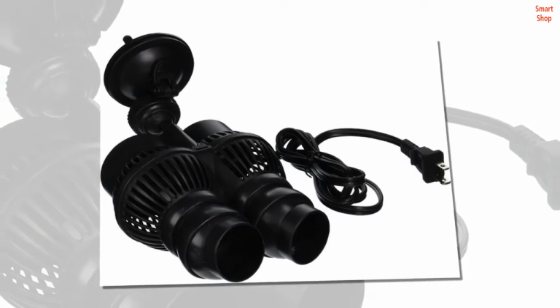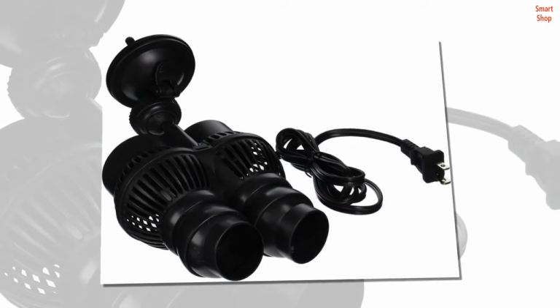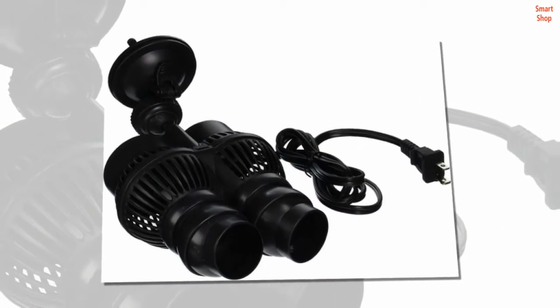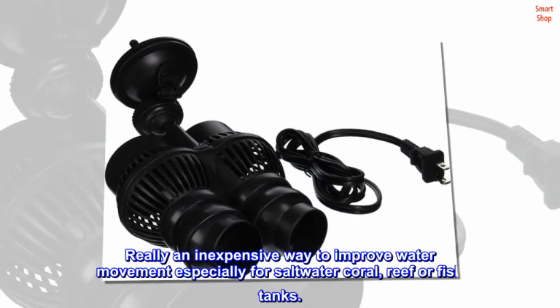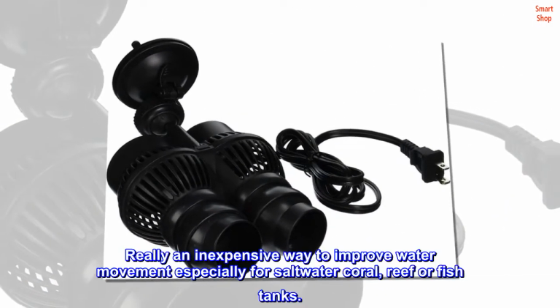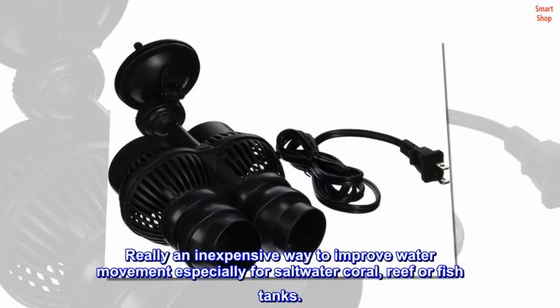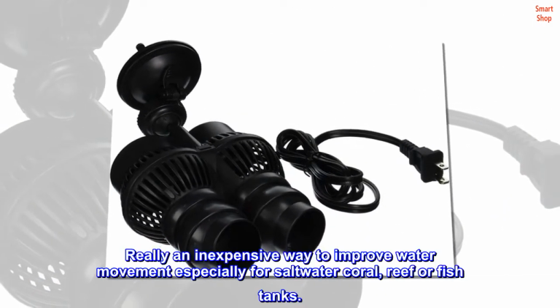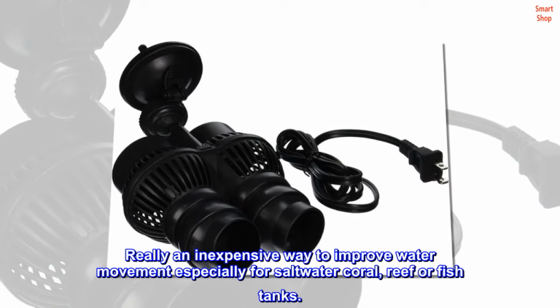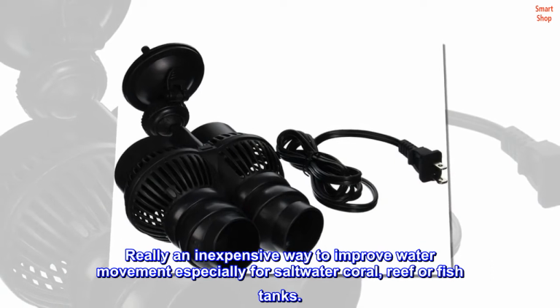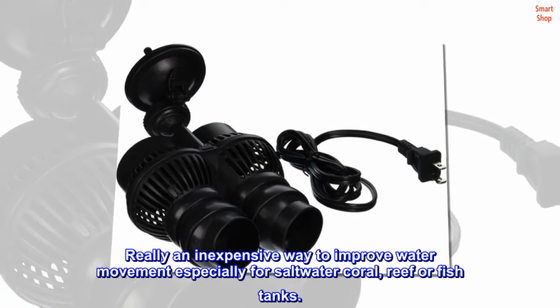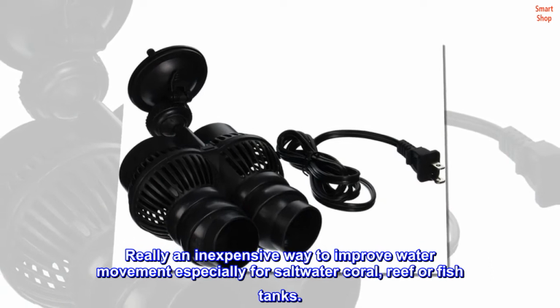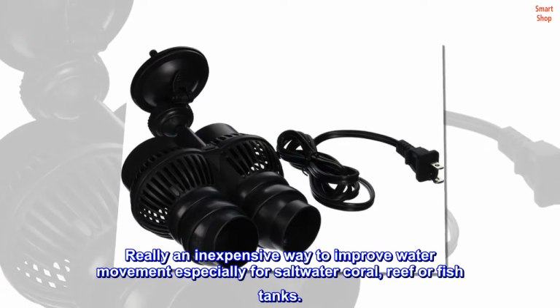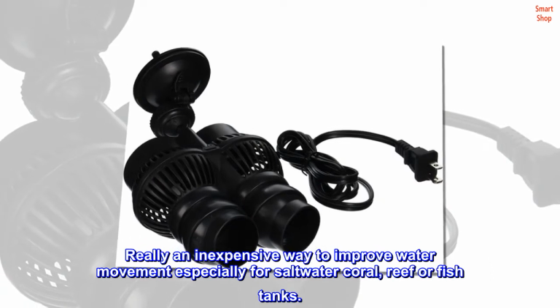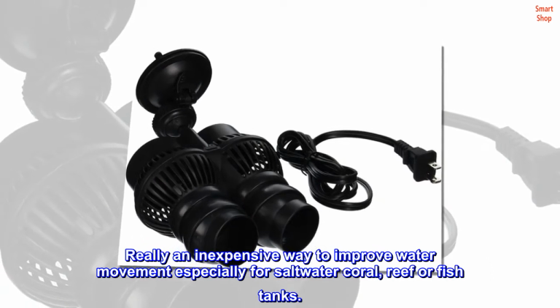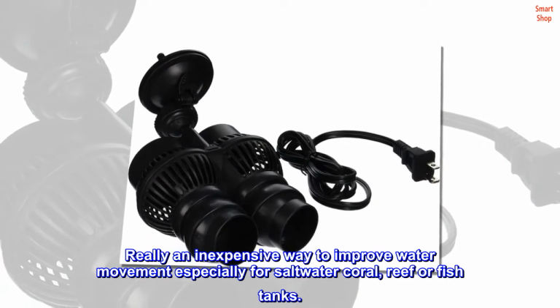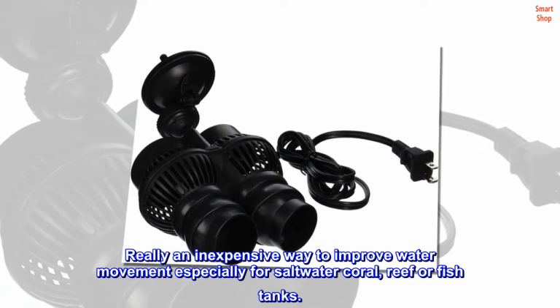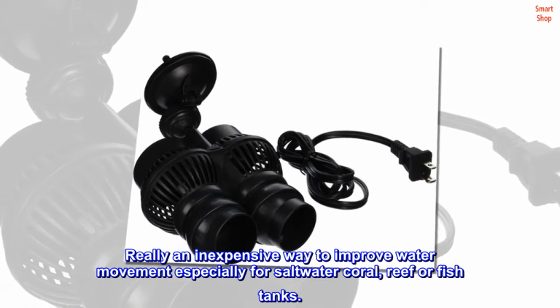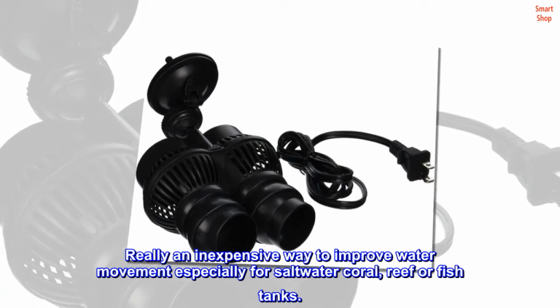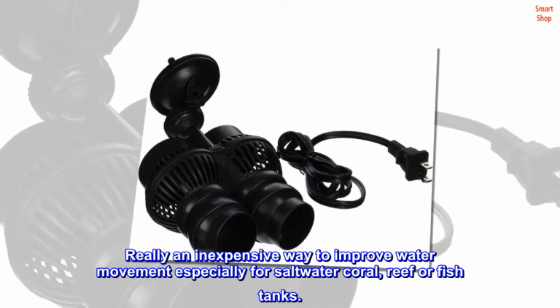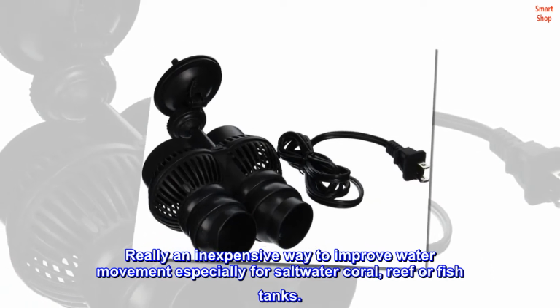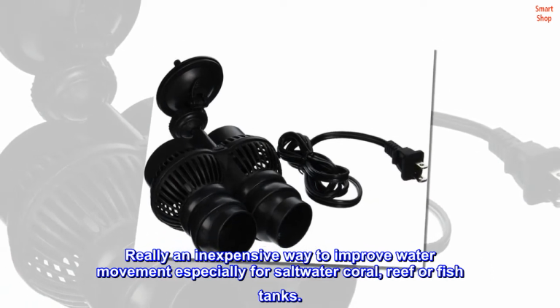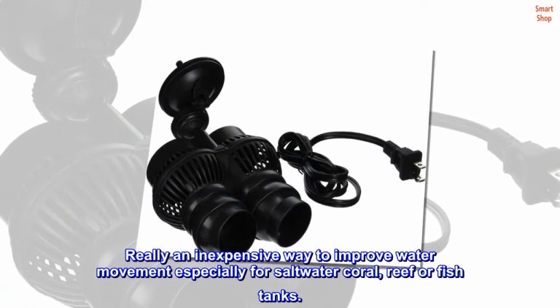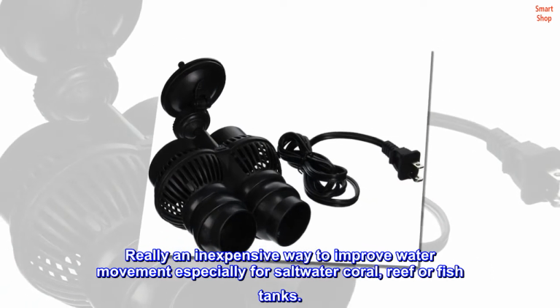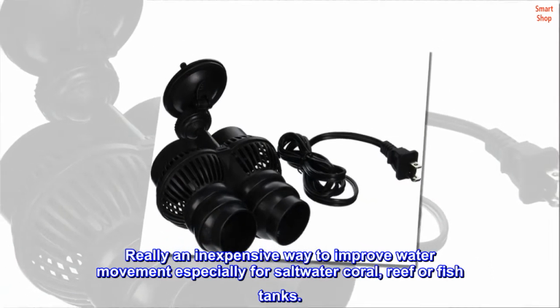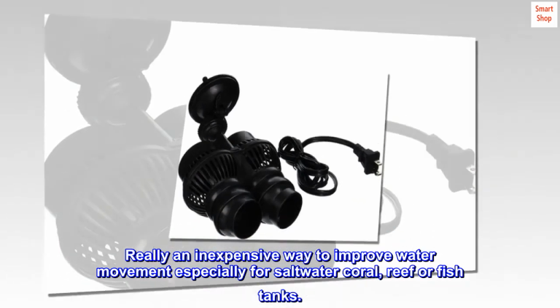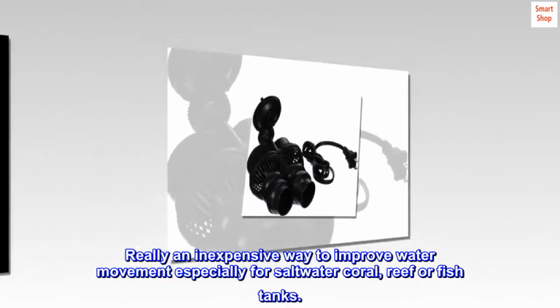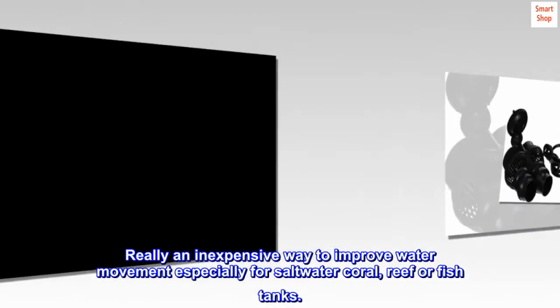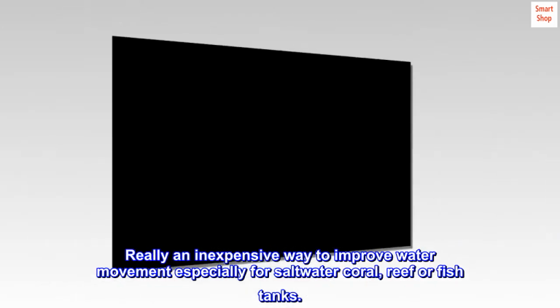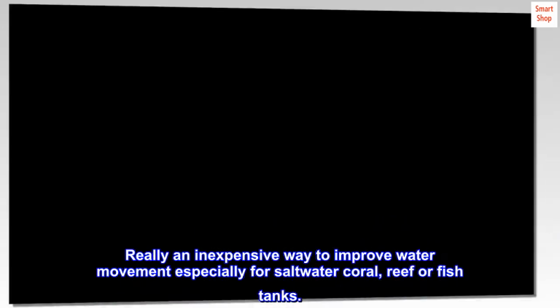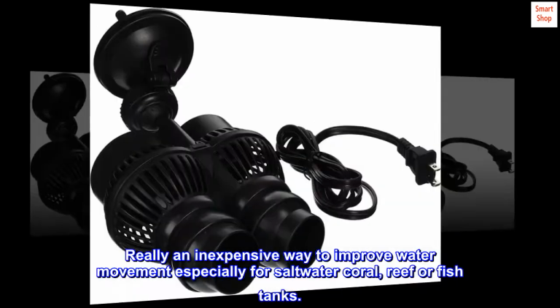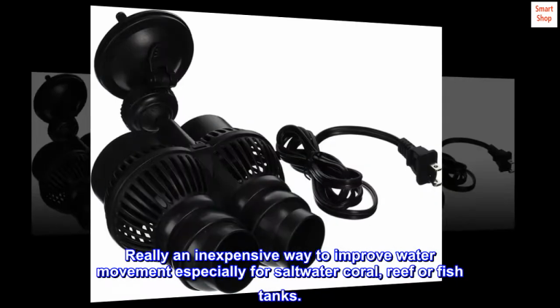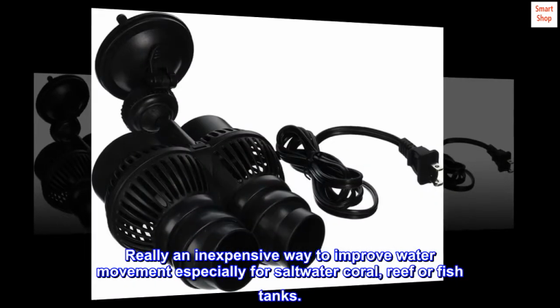Really an inexpensive way to improve water movement especially for saltwater coral, reef or fish tanks.